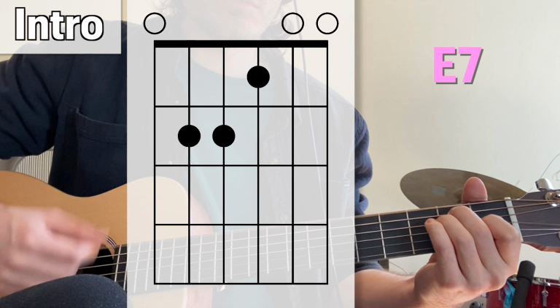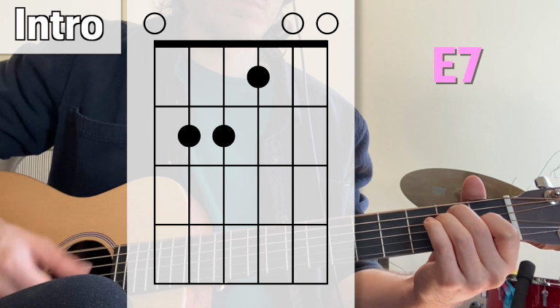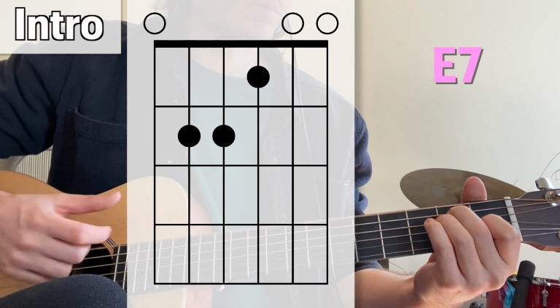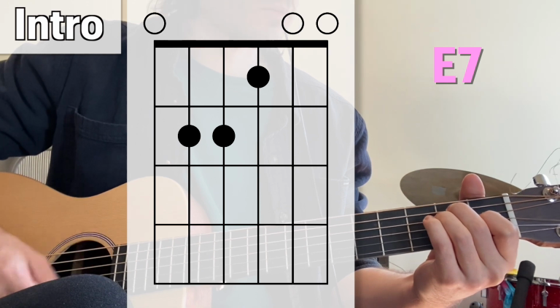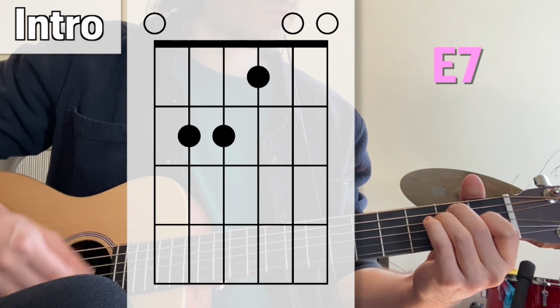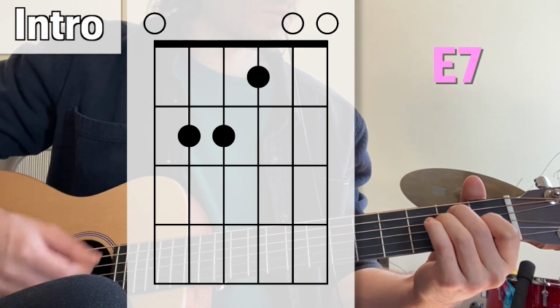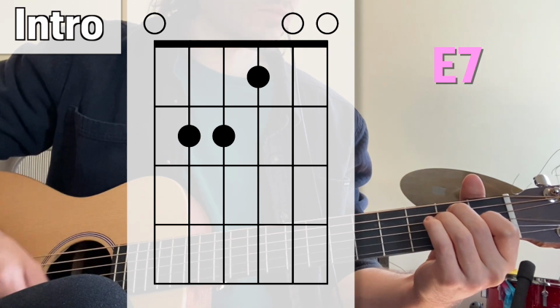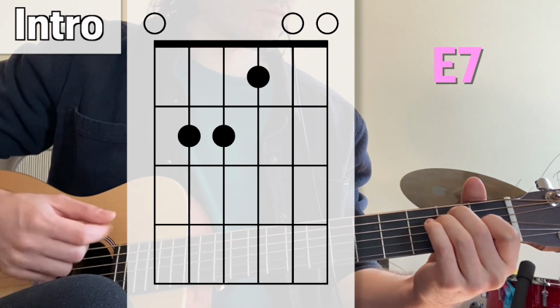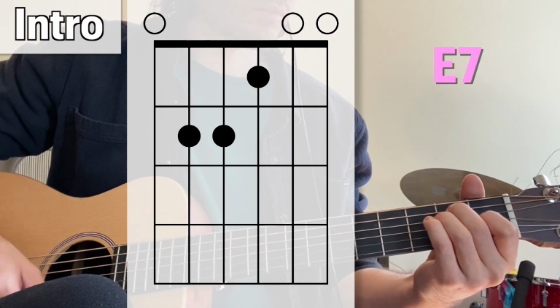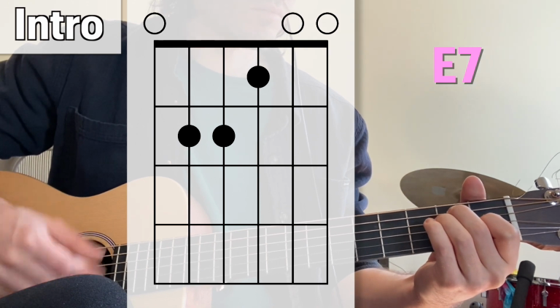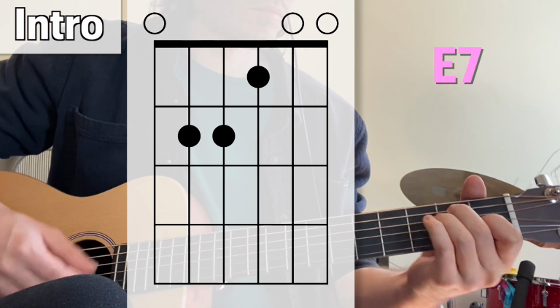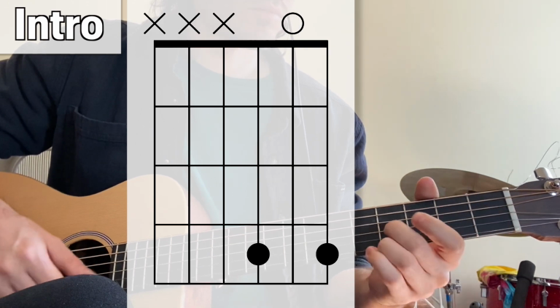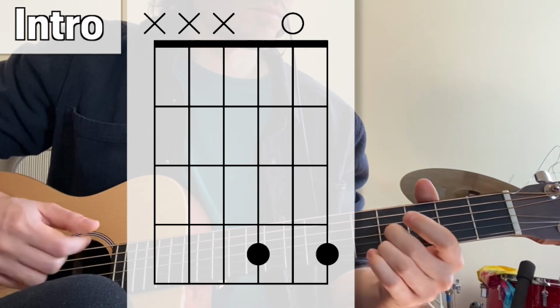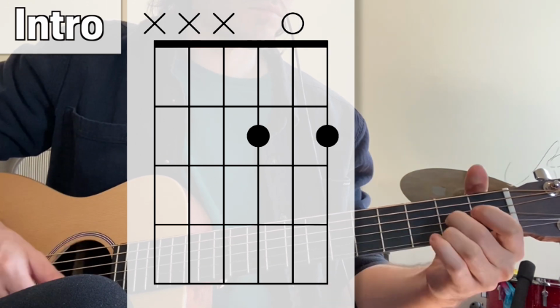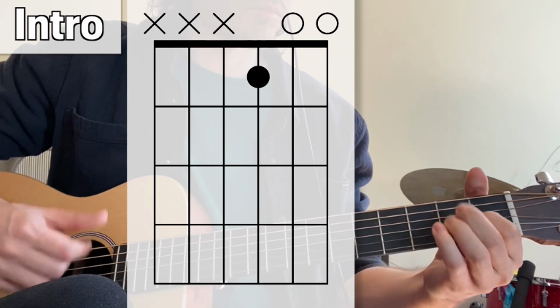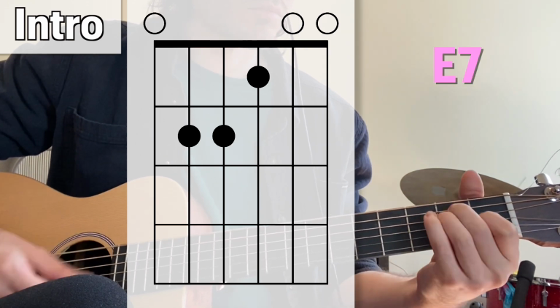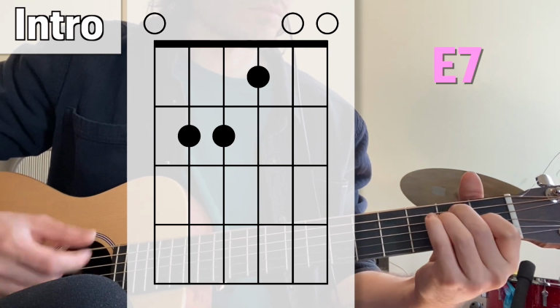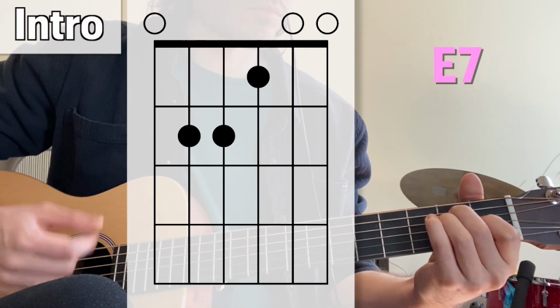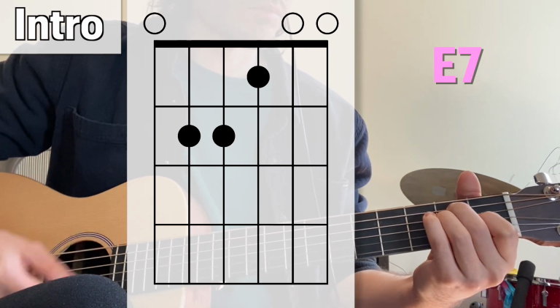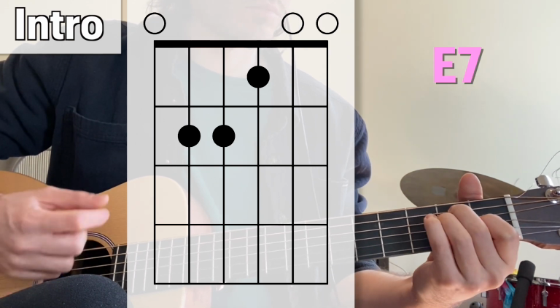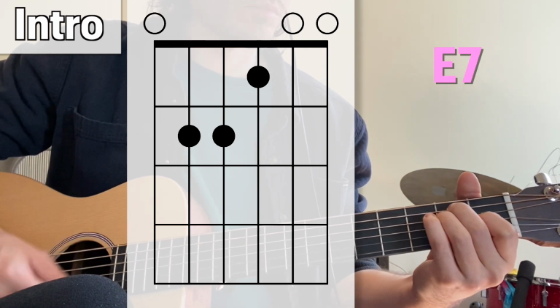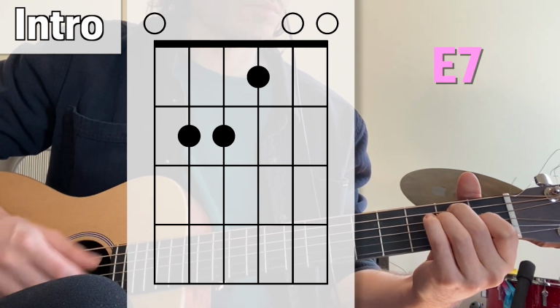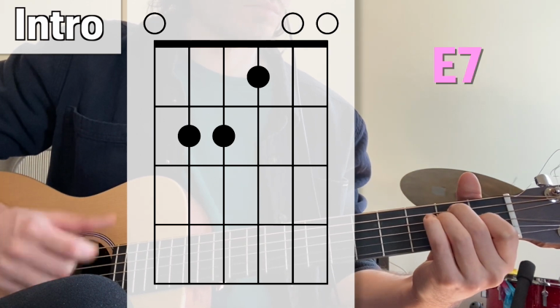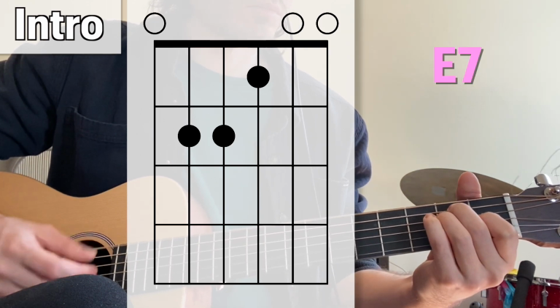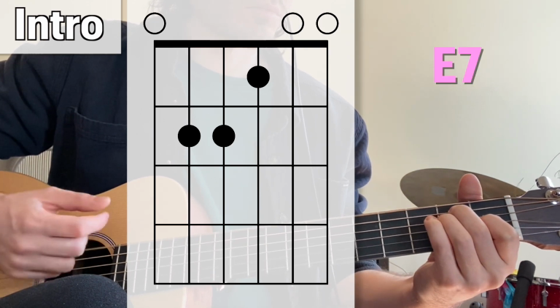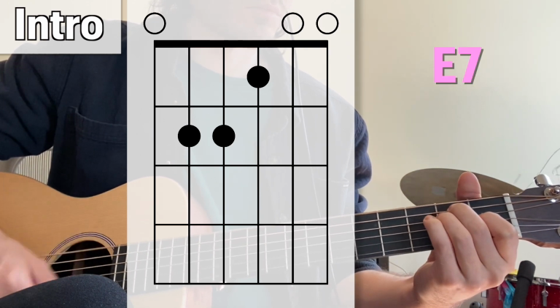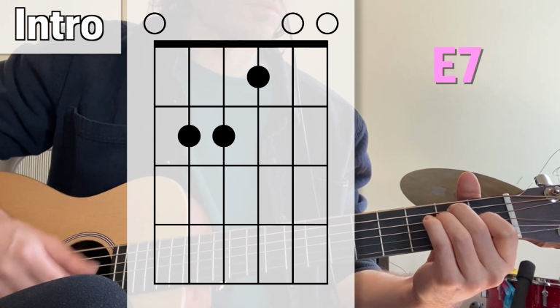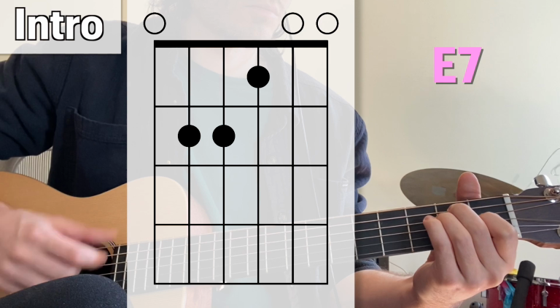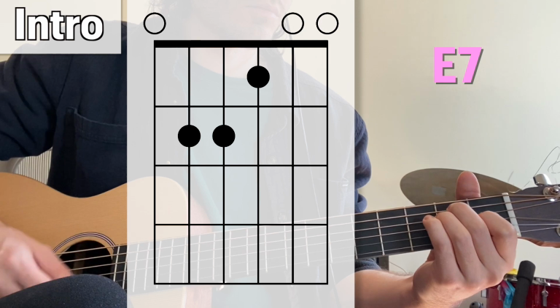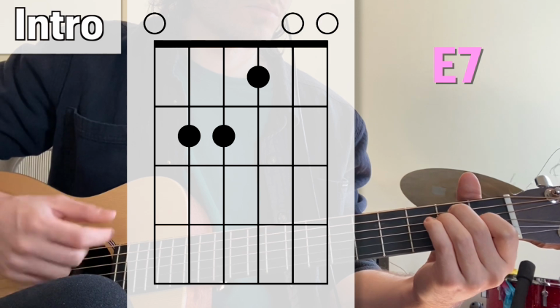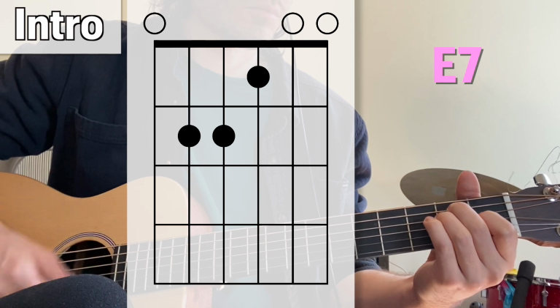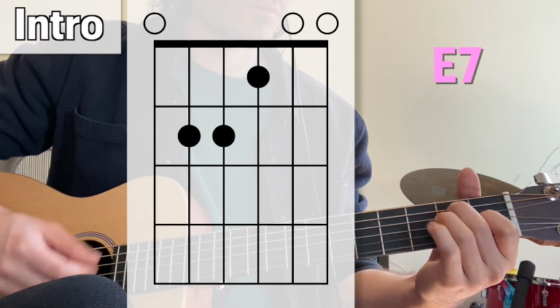The next part of the intro is very similar to the chorus, and both feature a distinct hammer-on on that down-tuned D string.